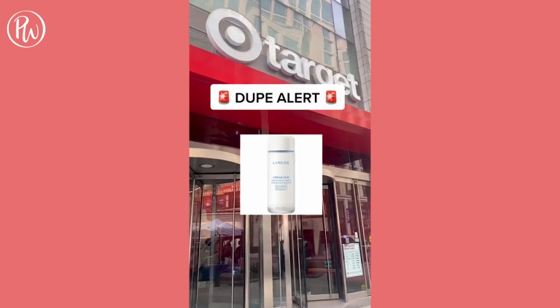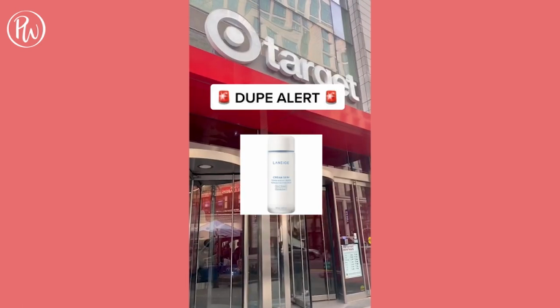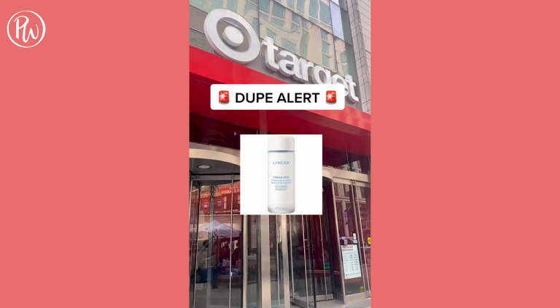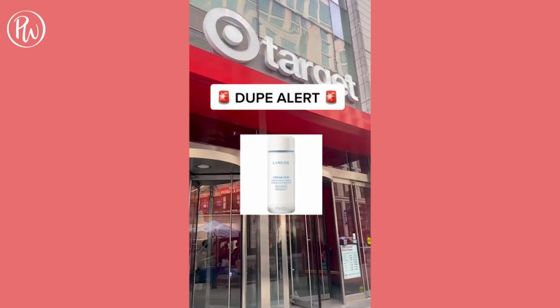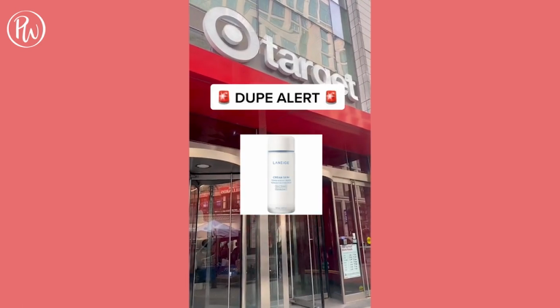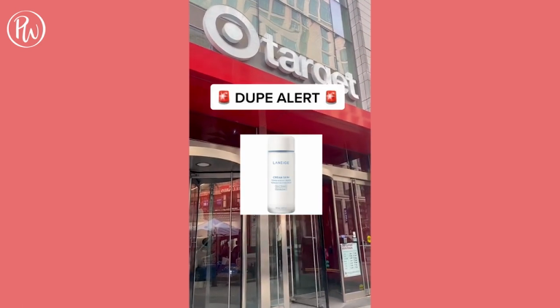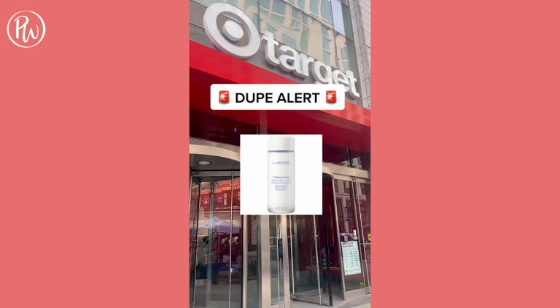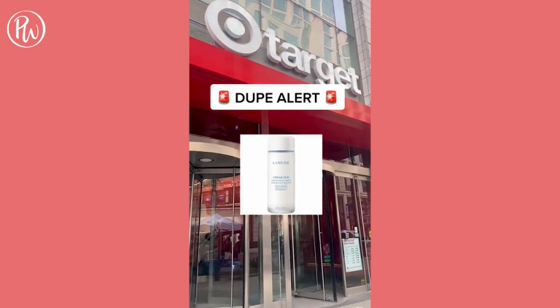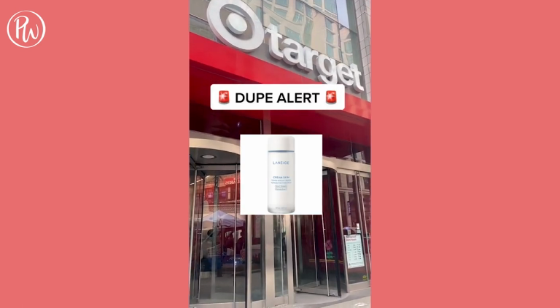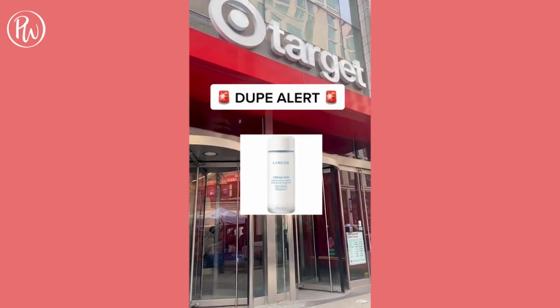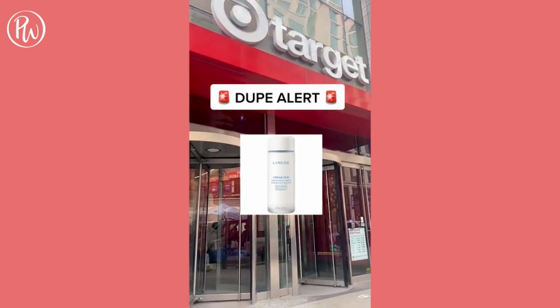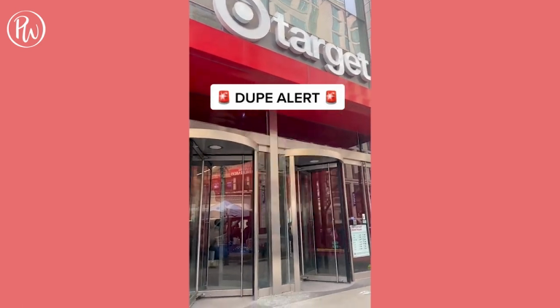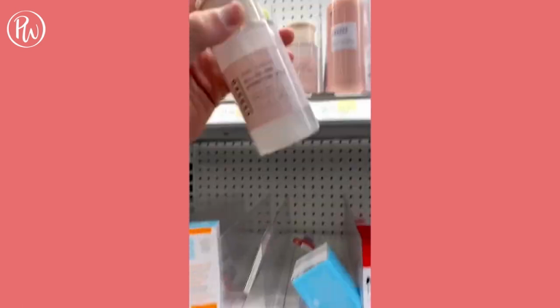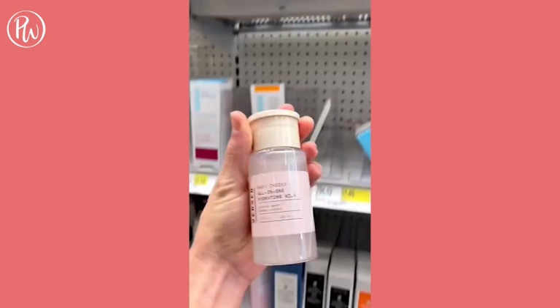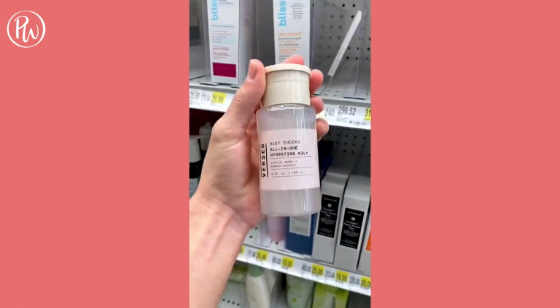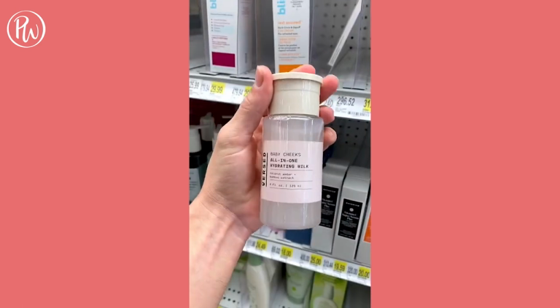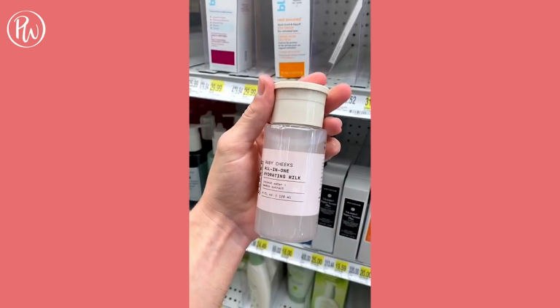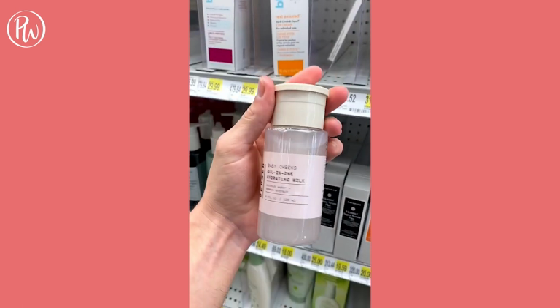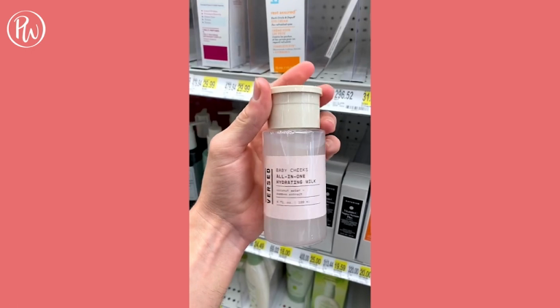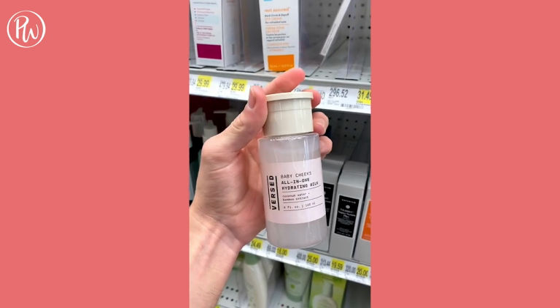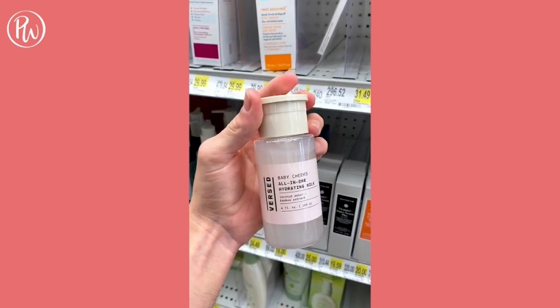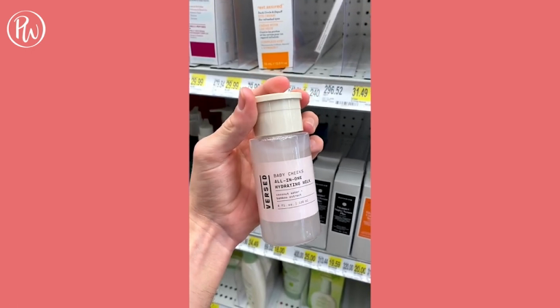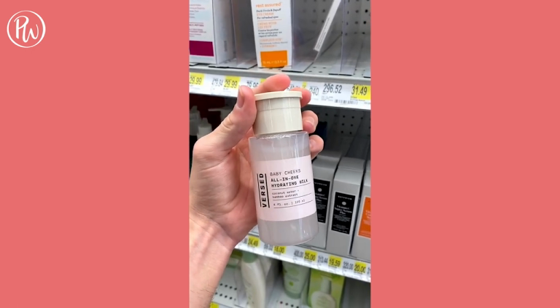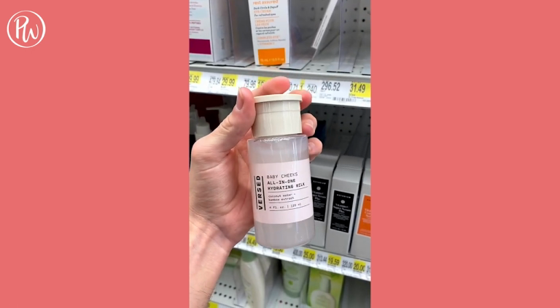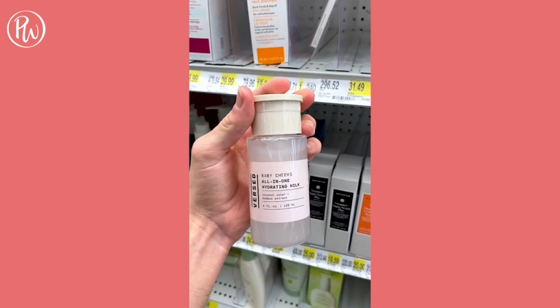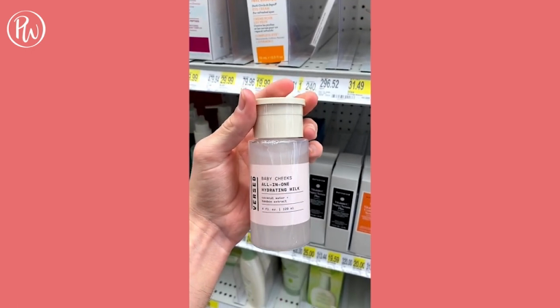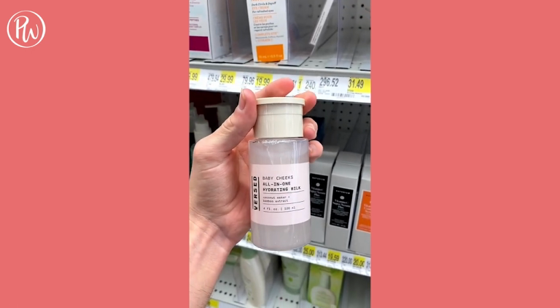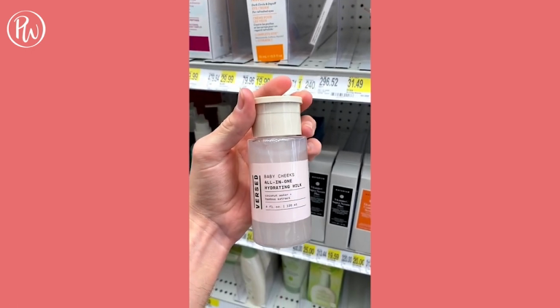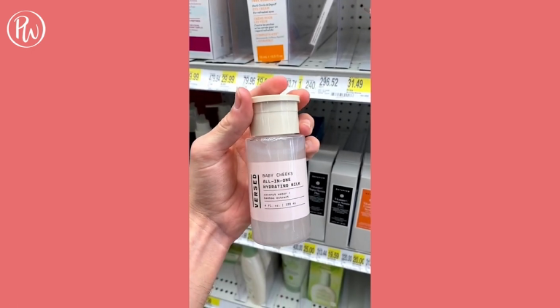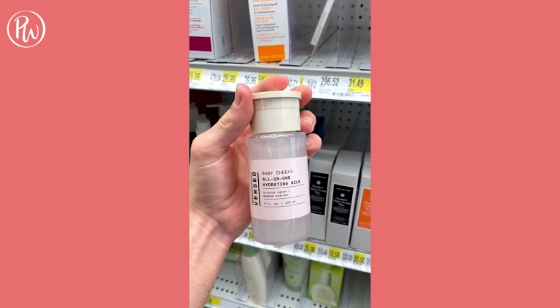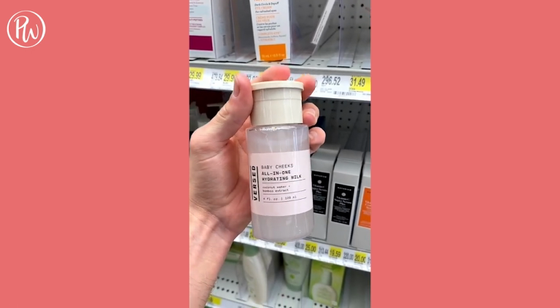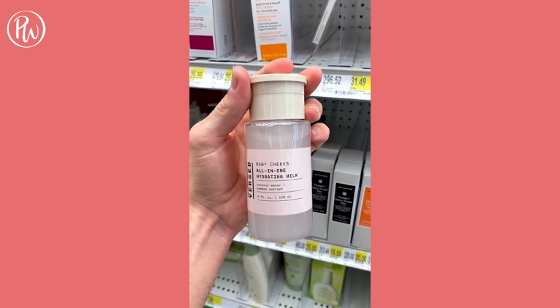Dupe of the day for the Laneige Cream Toner is the Versed Milk Toner. The ingredients are very similar and it leaves the skin hydrated and refreshed.